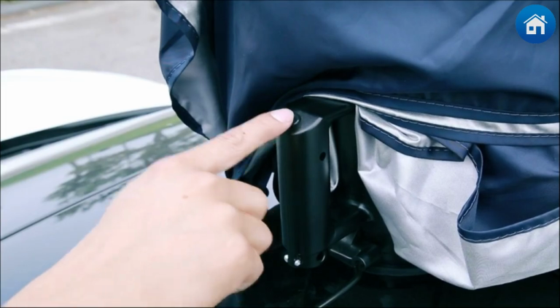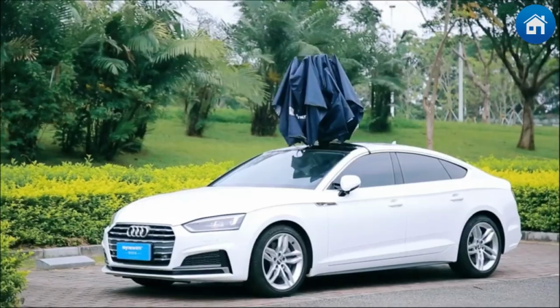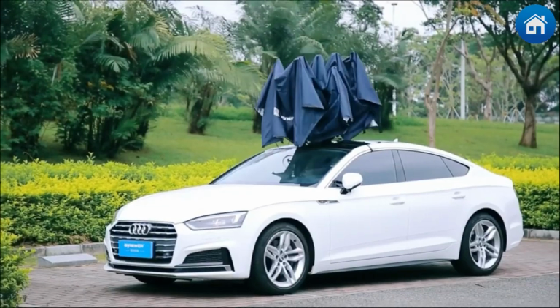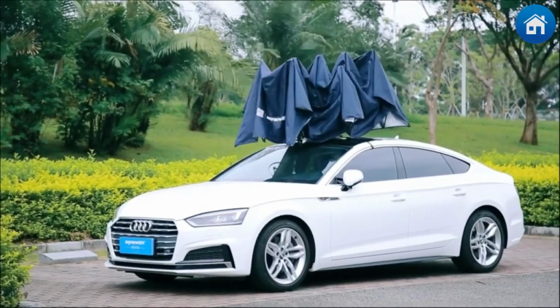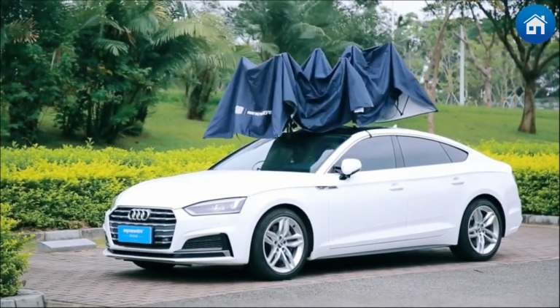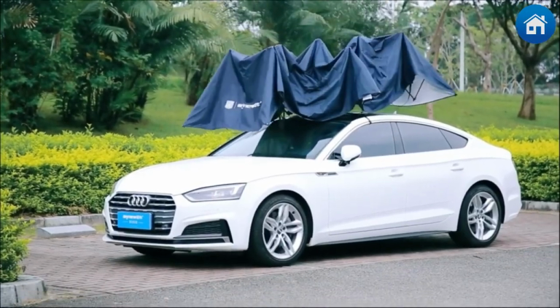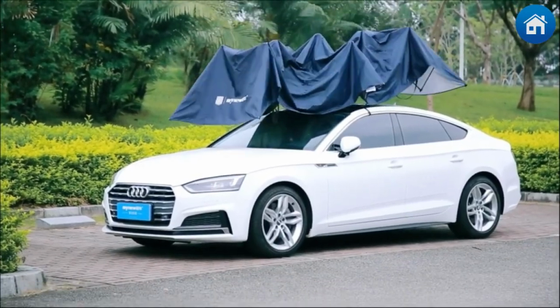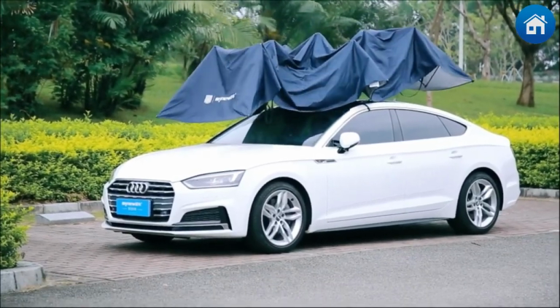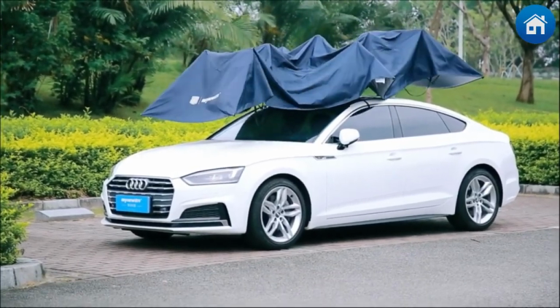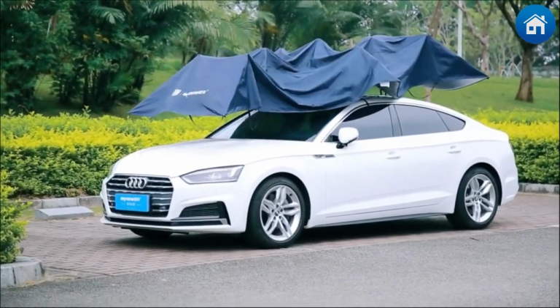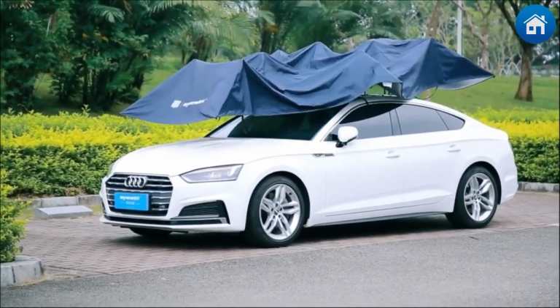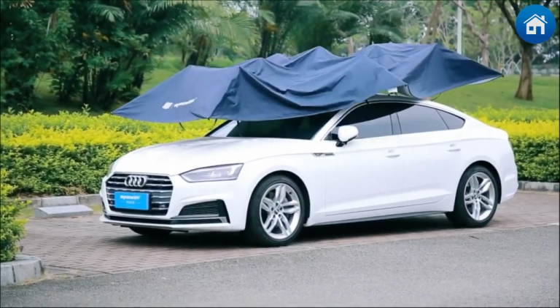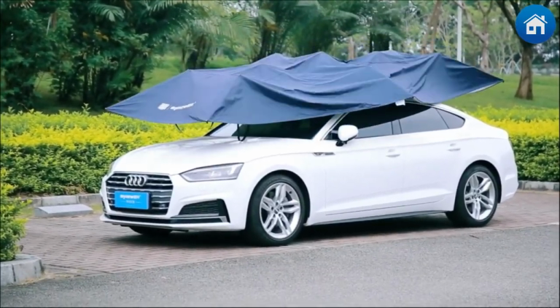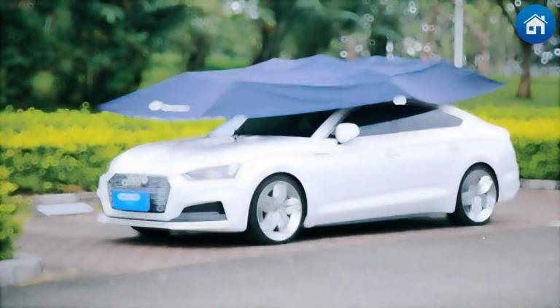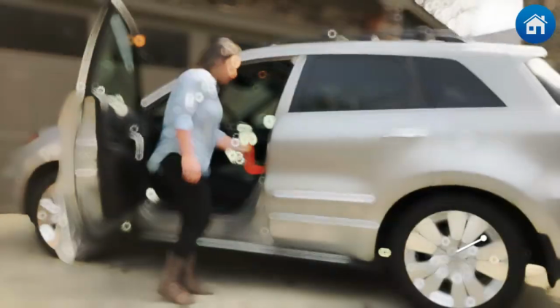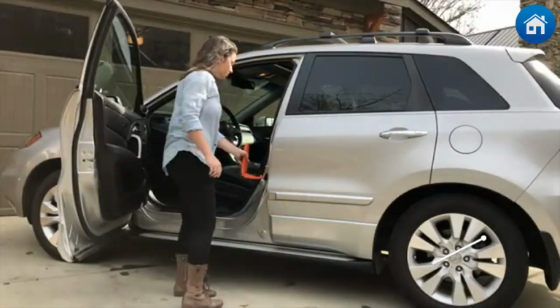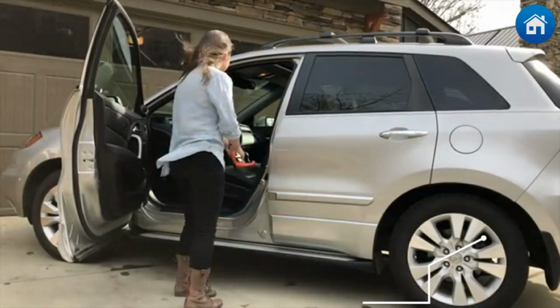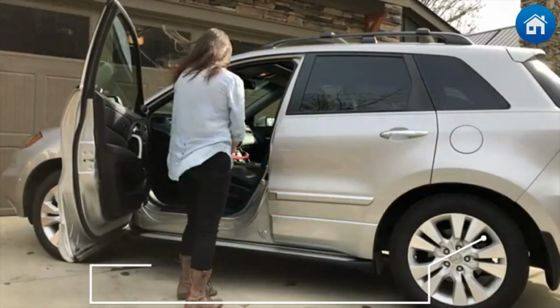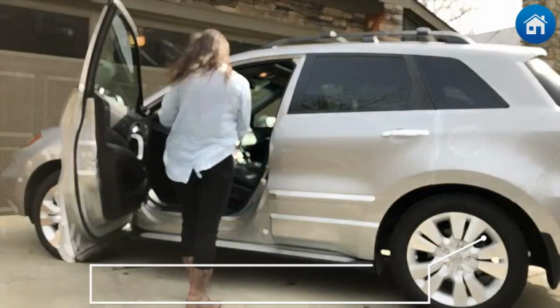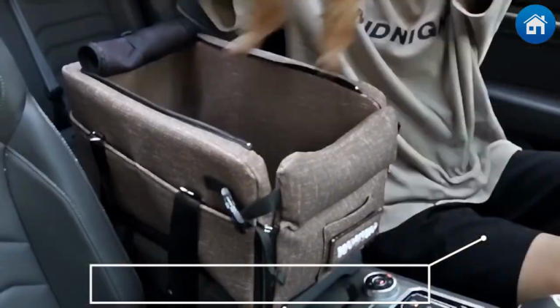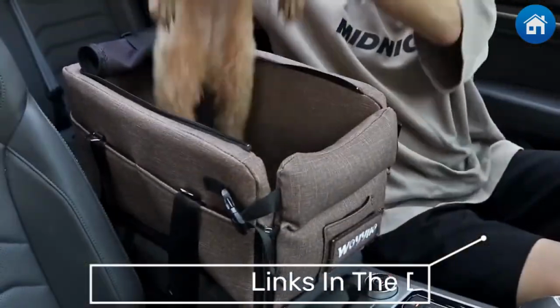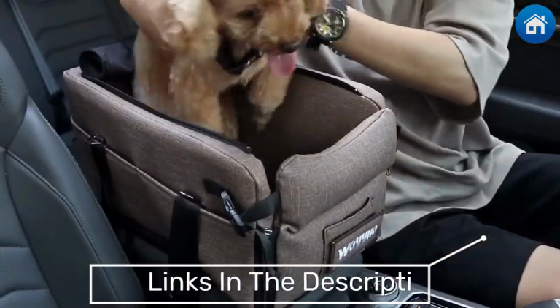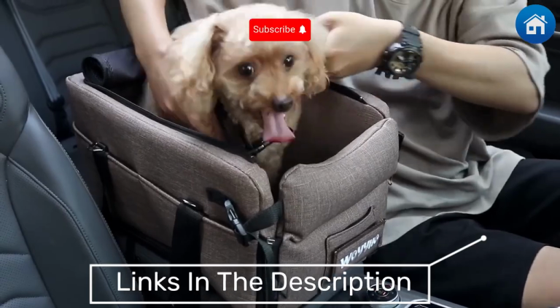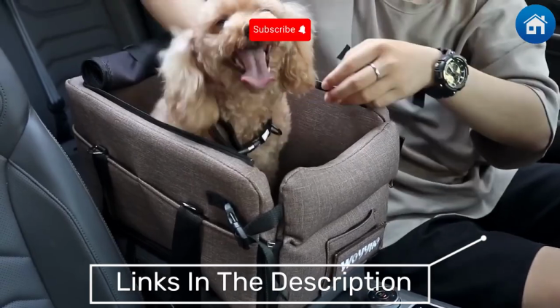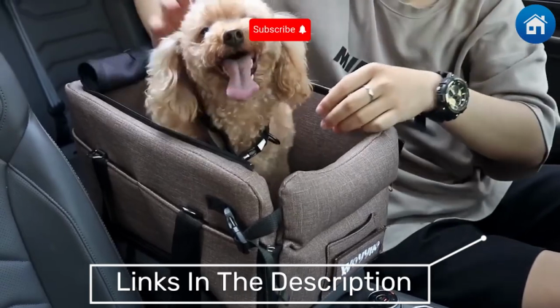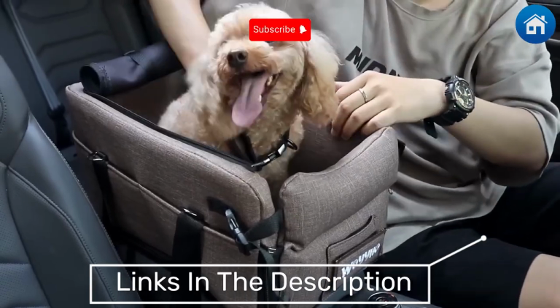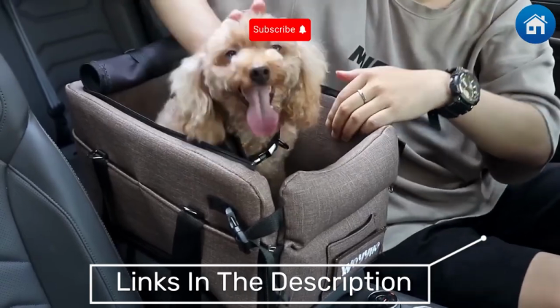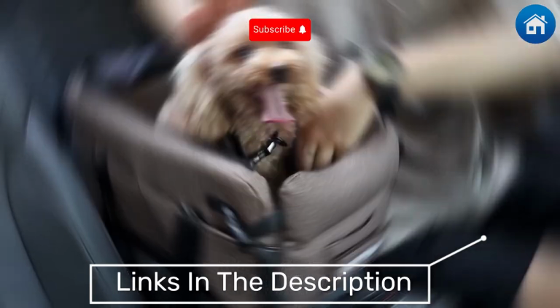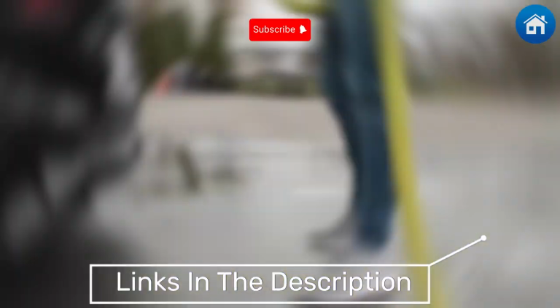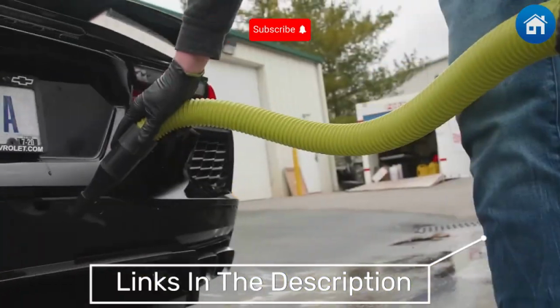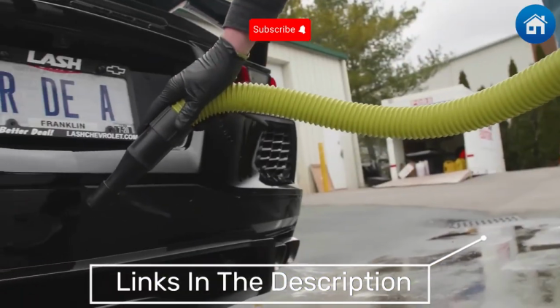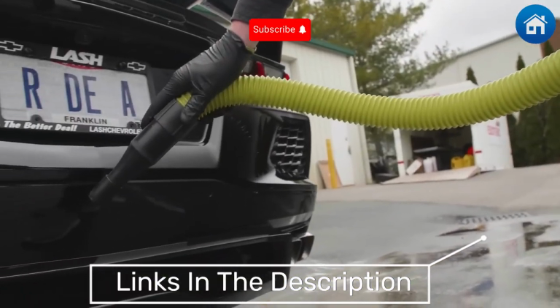Prepare yourself as we return with yet another list of Amazon's greatest and most practical automotive accessories. Let's get going.